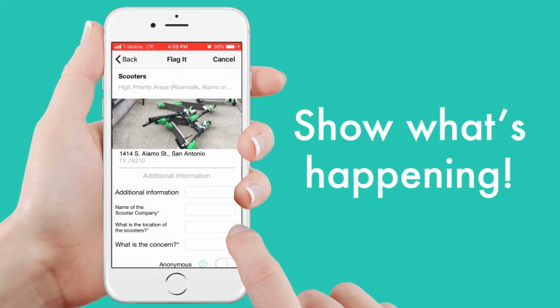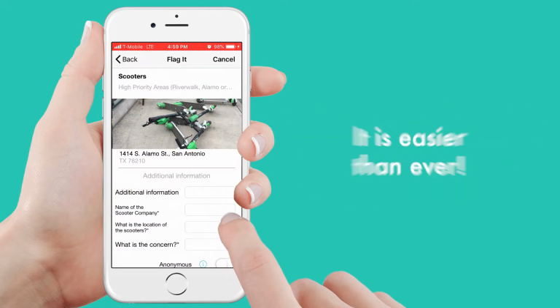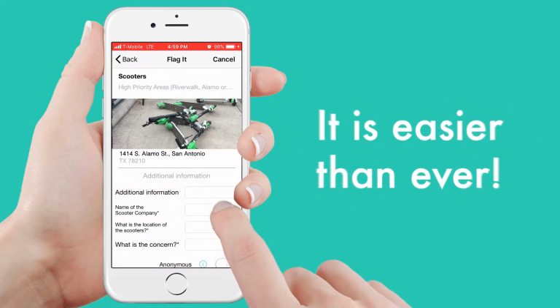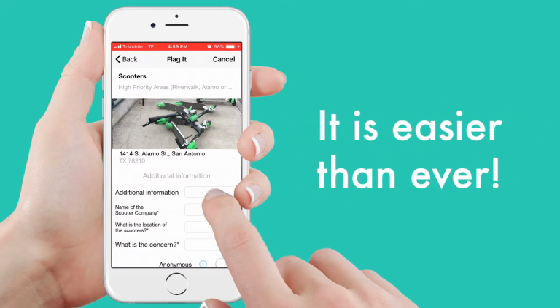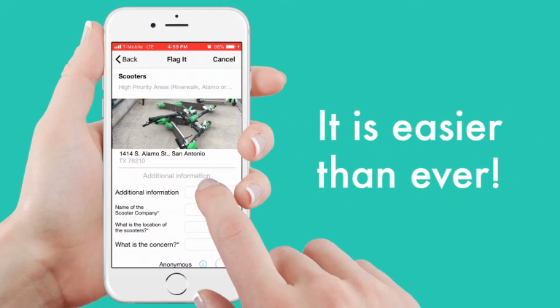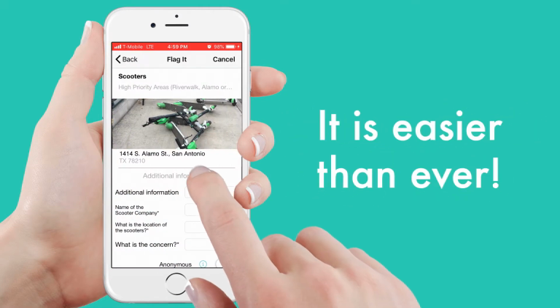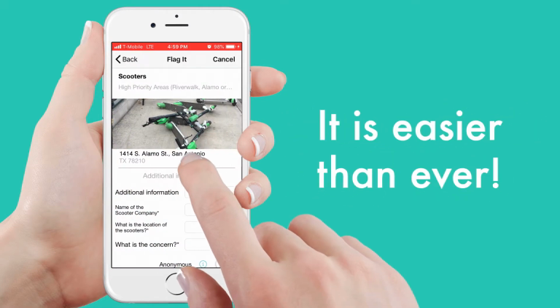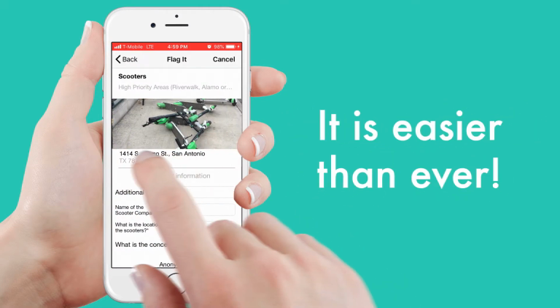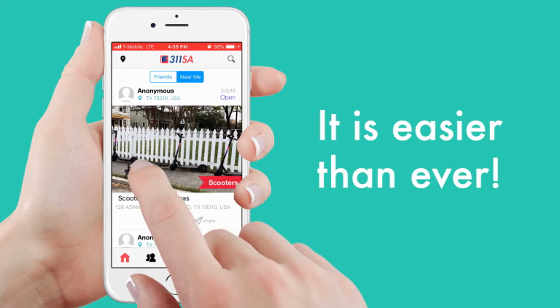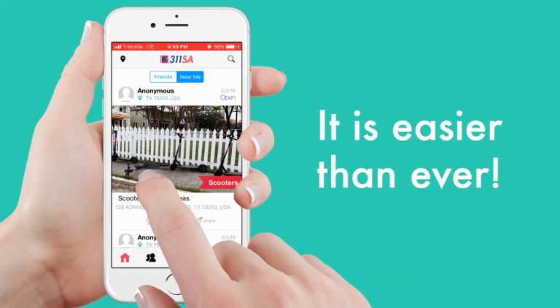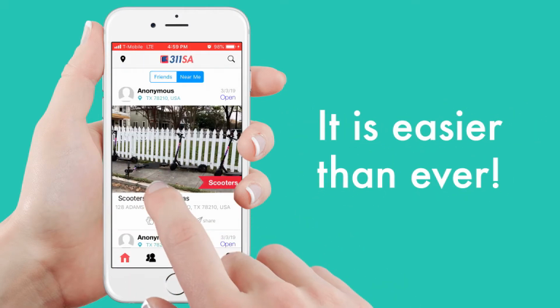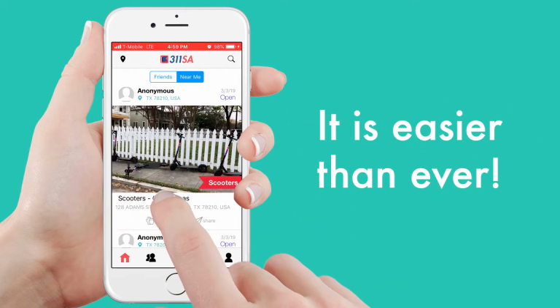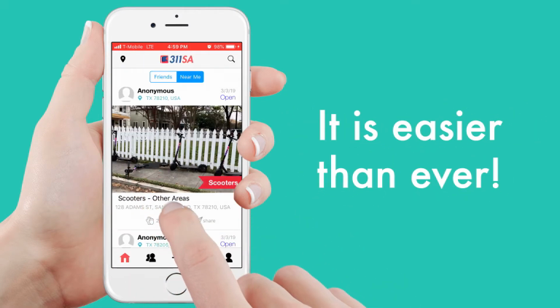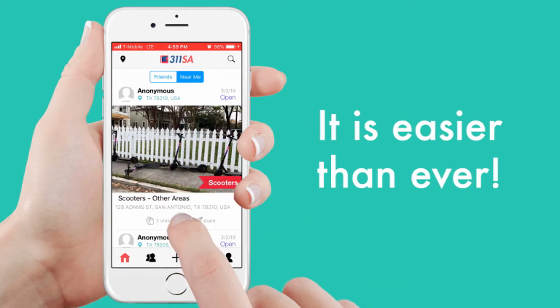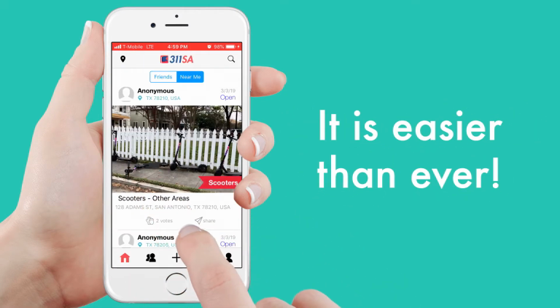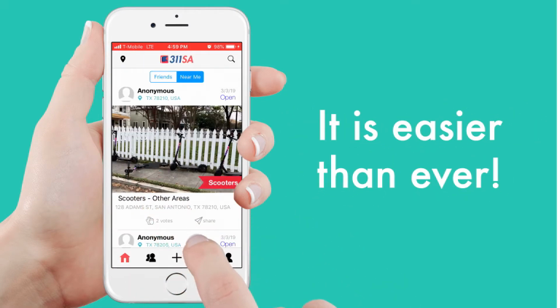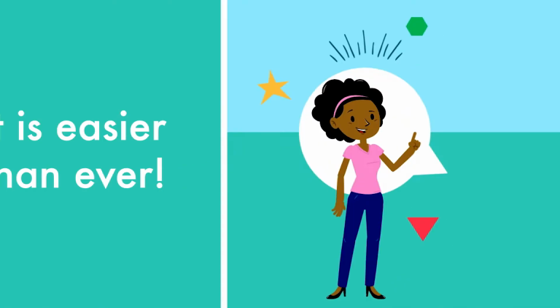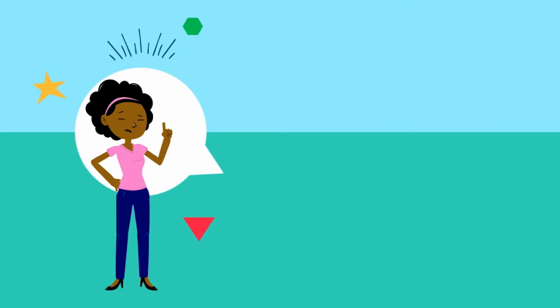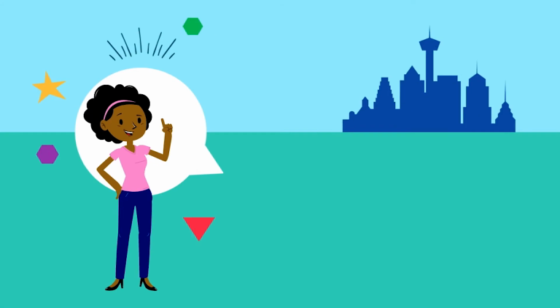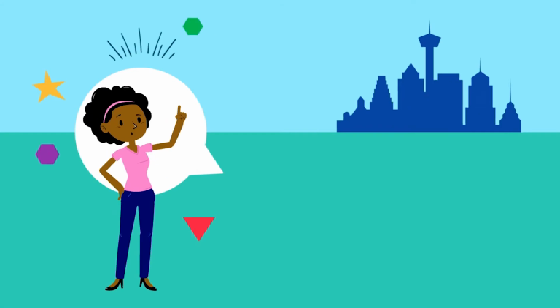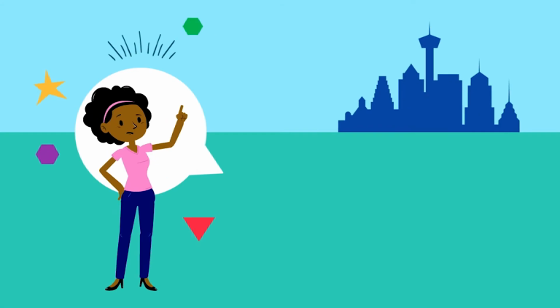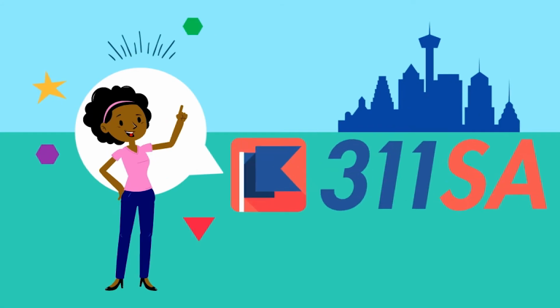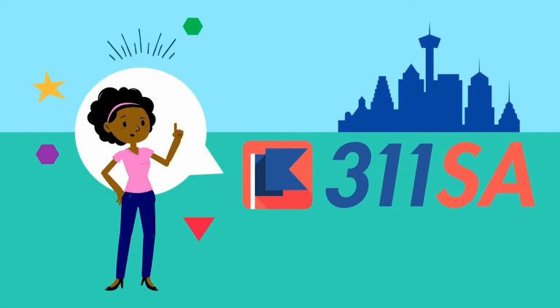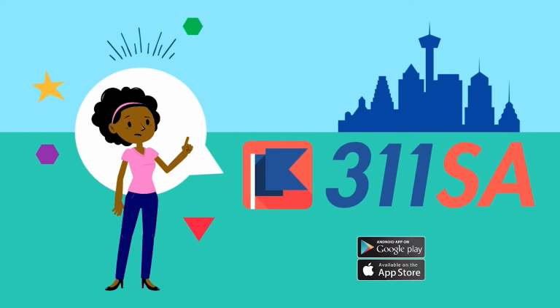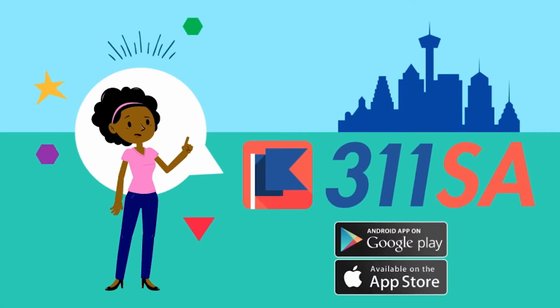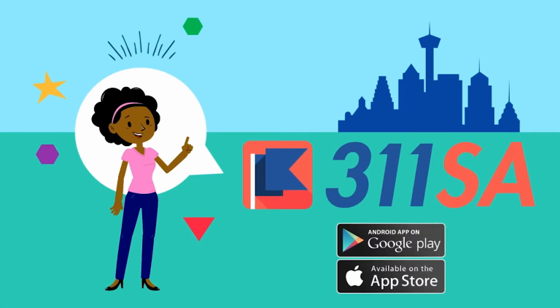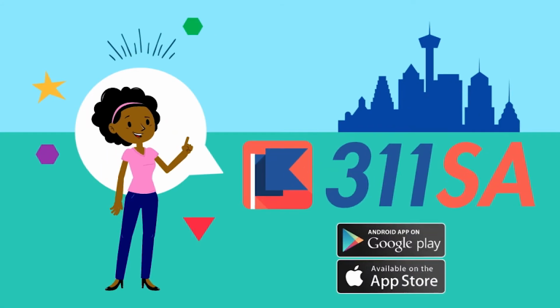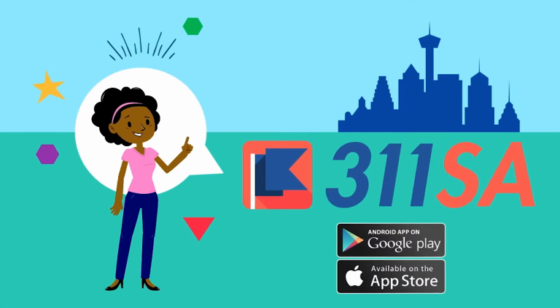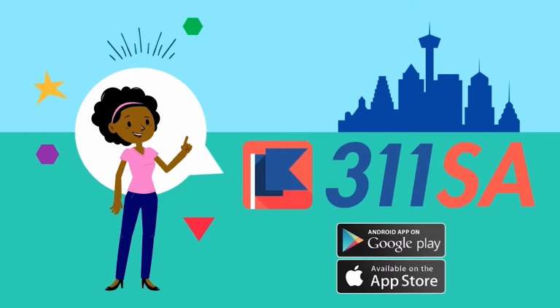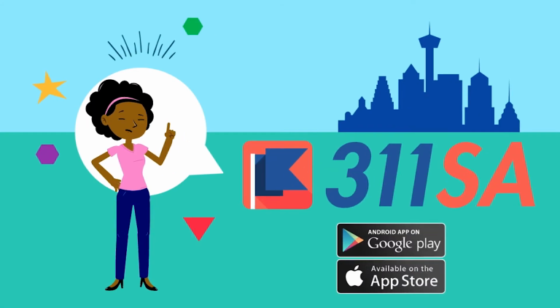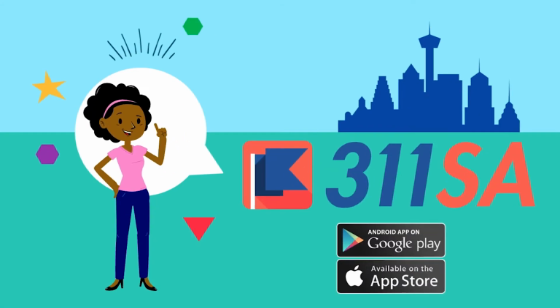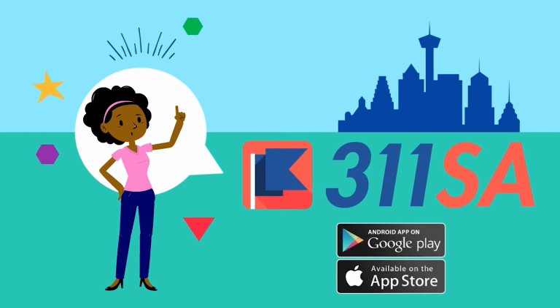It's easier than ever to report e-scooter and e-bike violations, so download the free app today and start setting those flags.